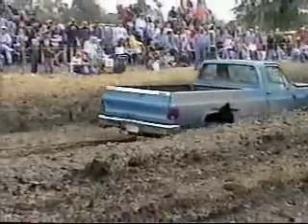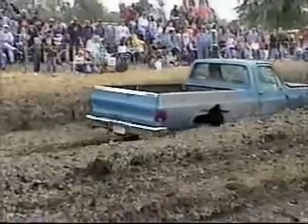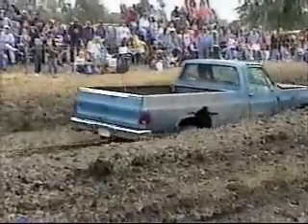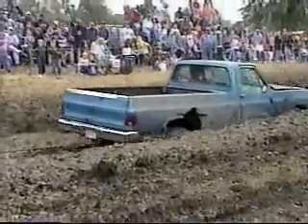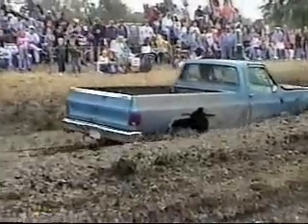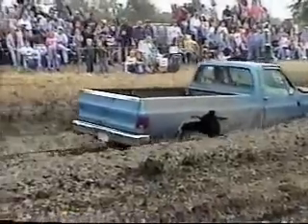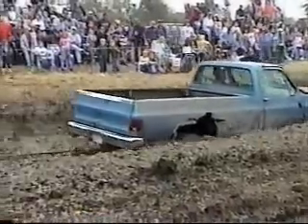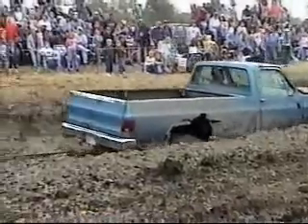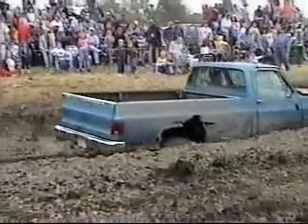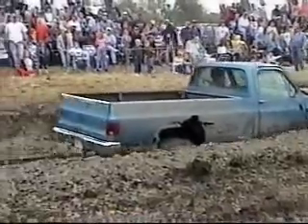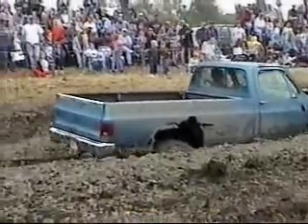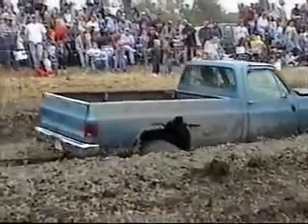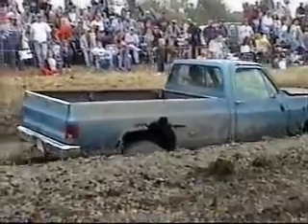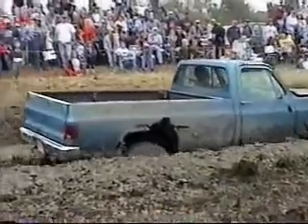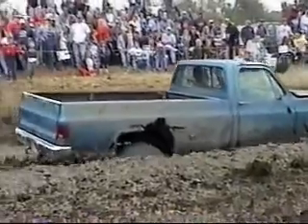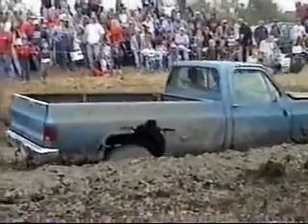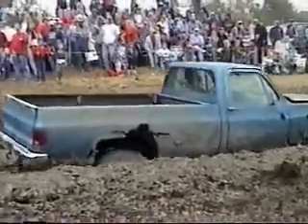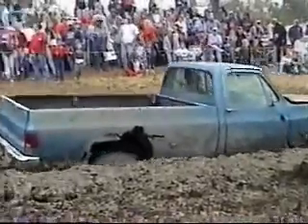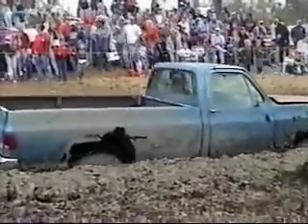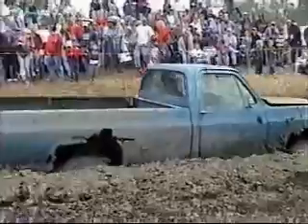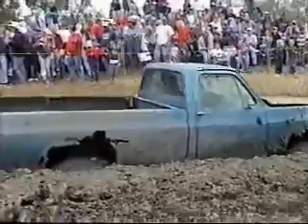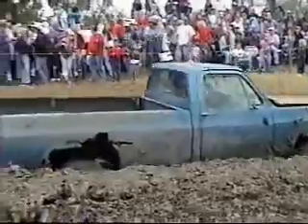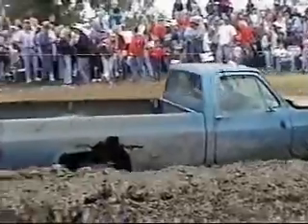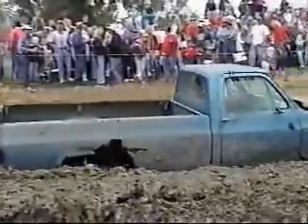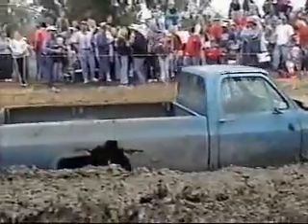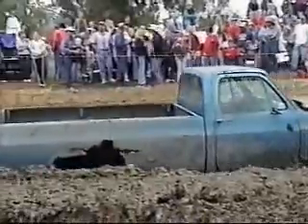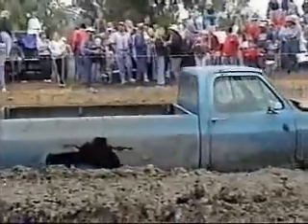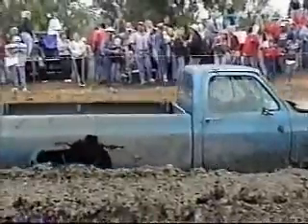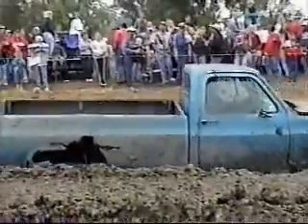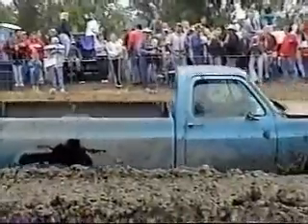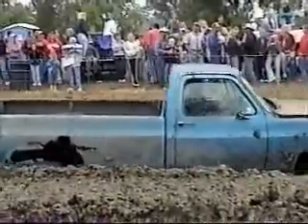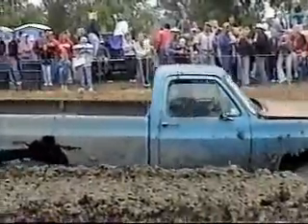Carissa's last run: 14 feet, 6 inches. Good job, Carissa!